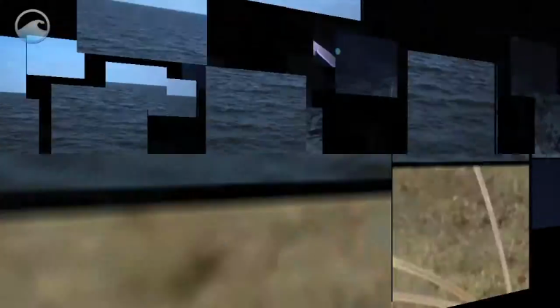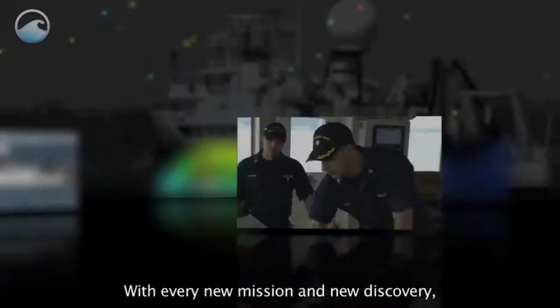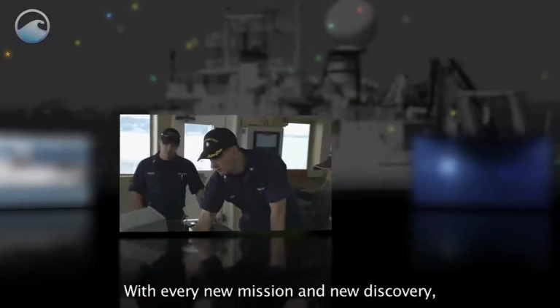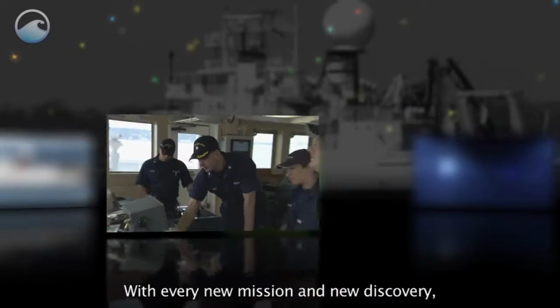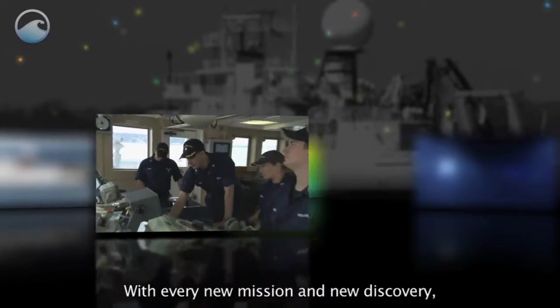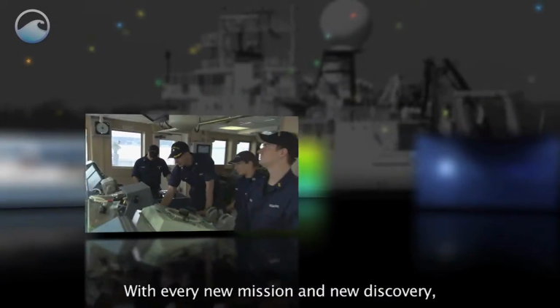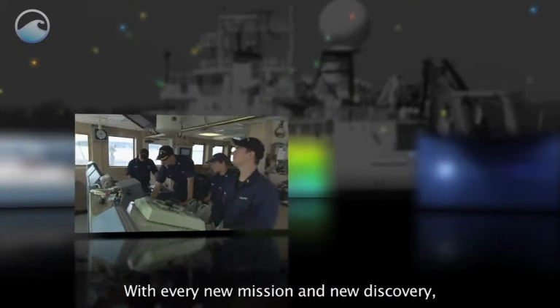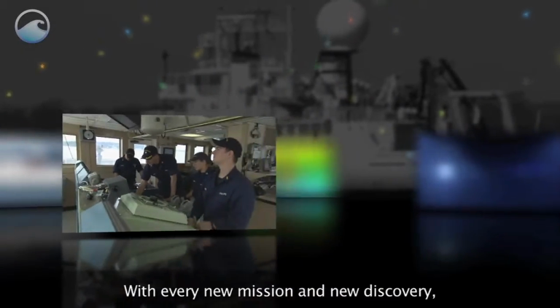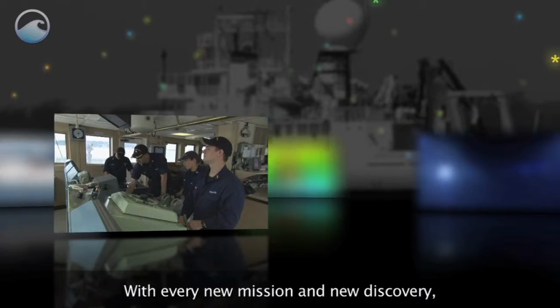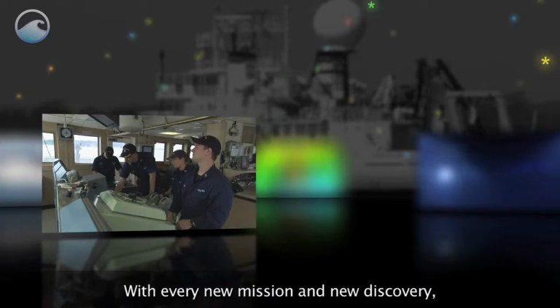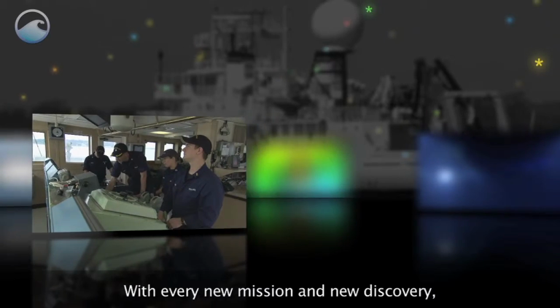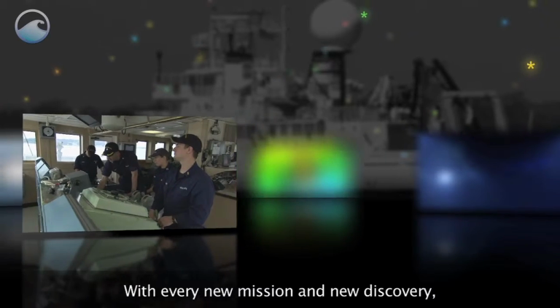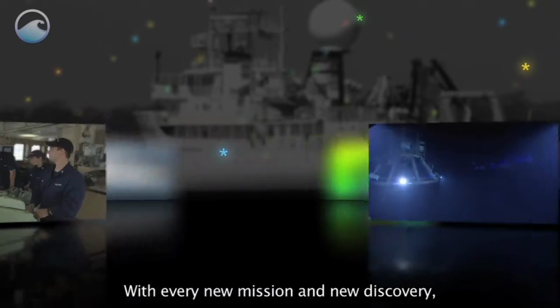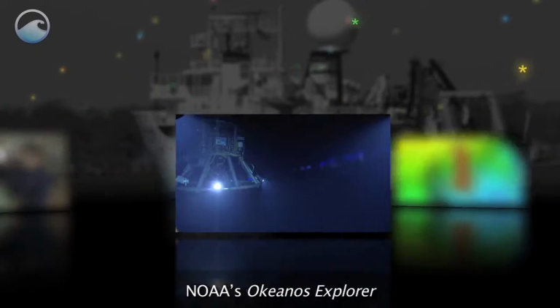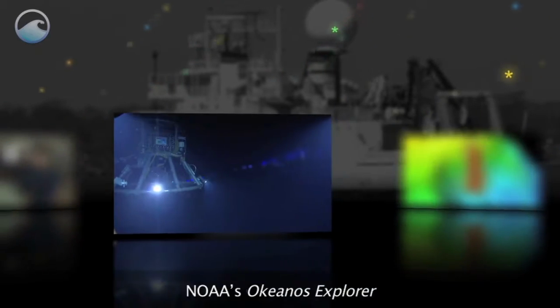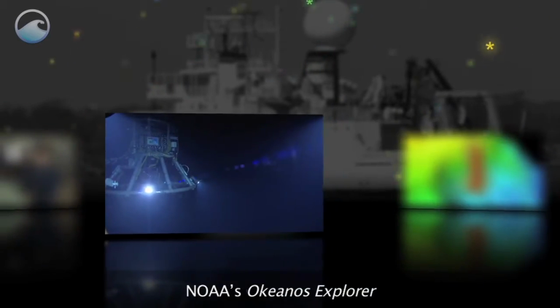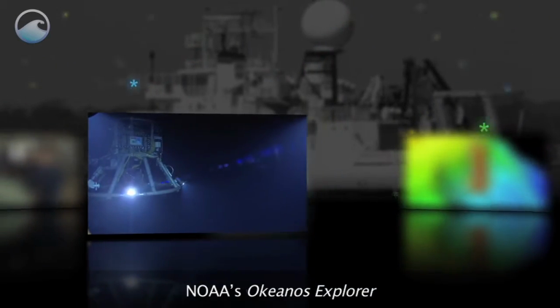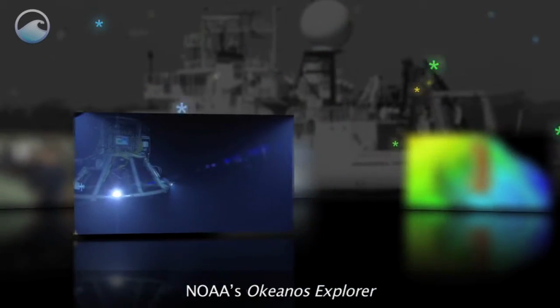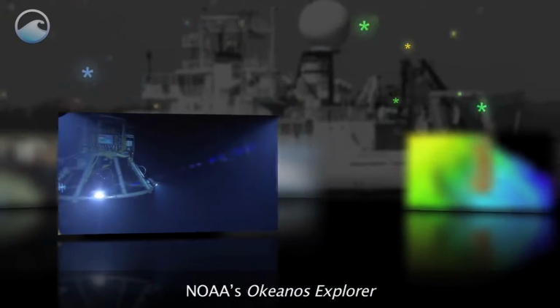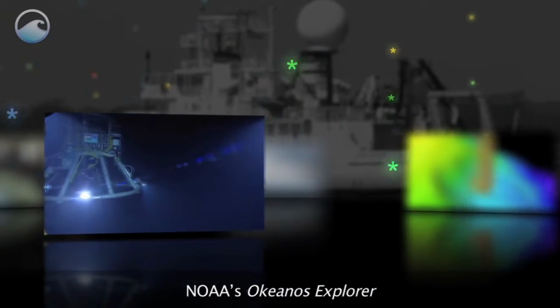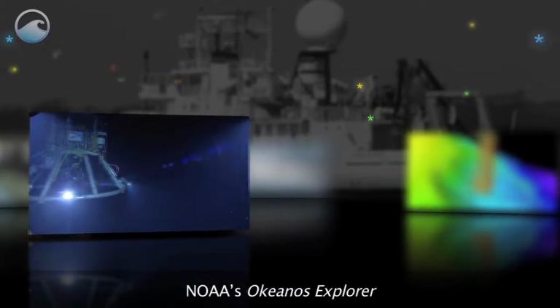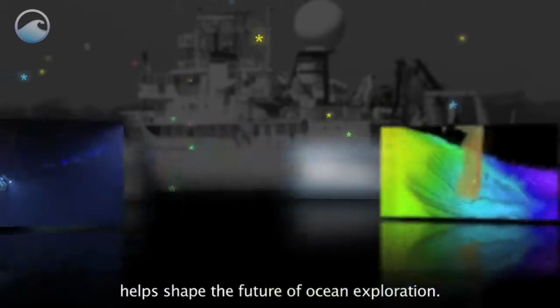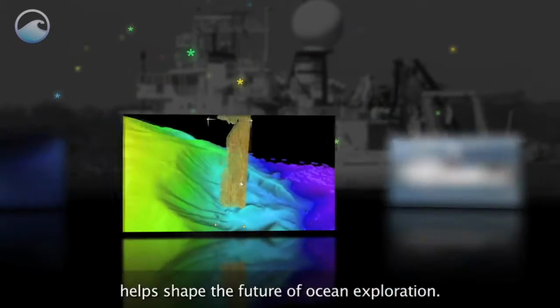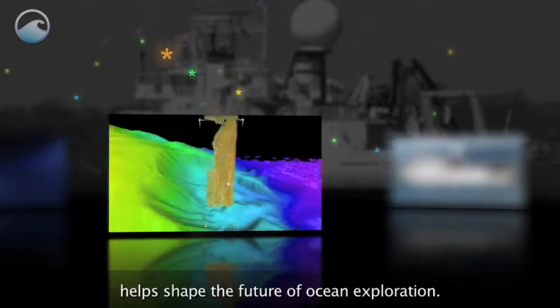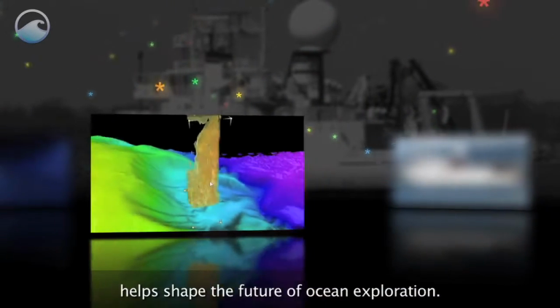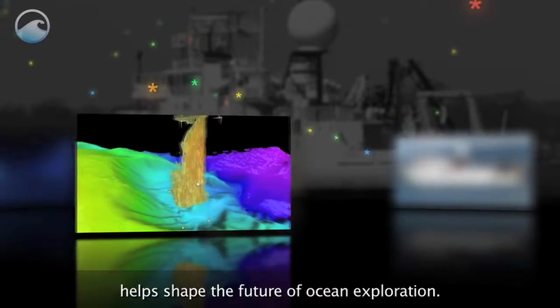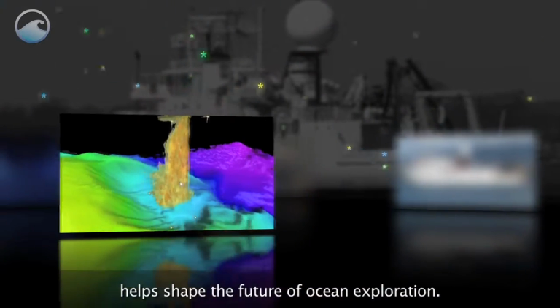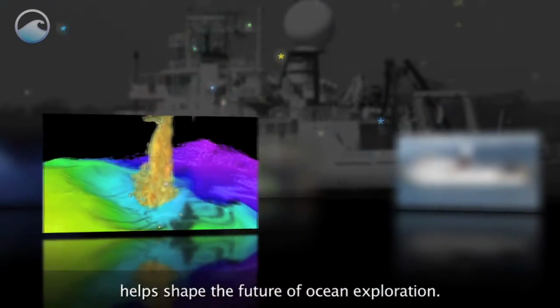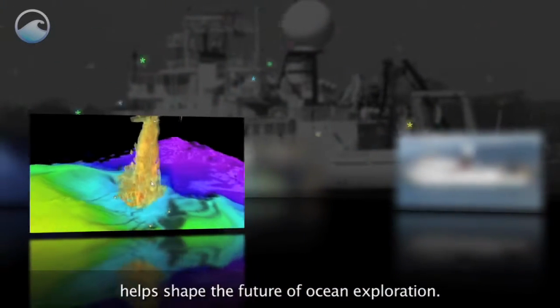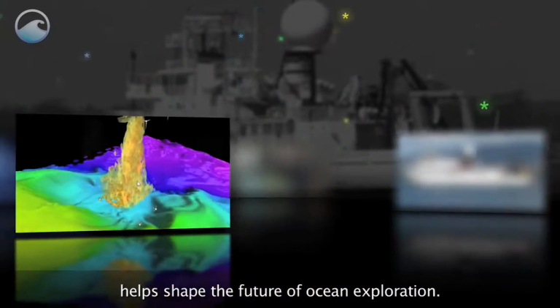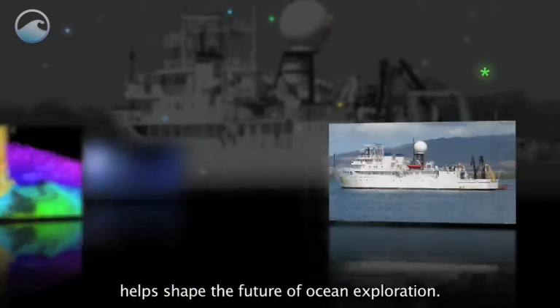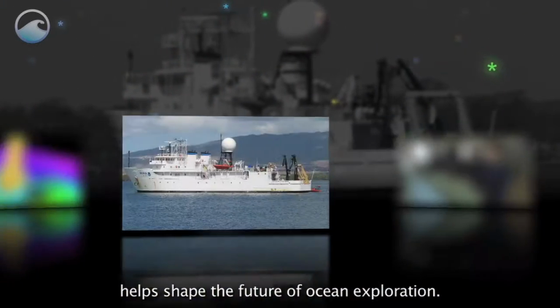With every new mission and new discovery, NOAA's Okeanos Explorer helps shape the future of ocean exploration.